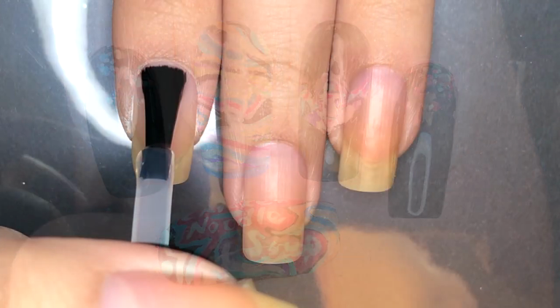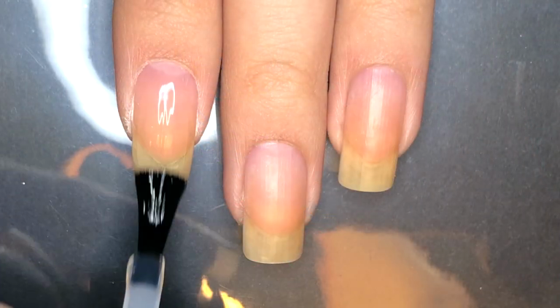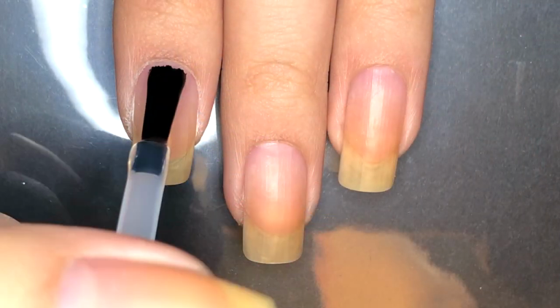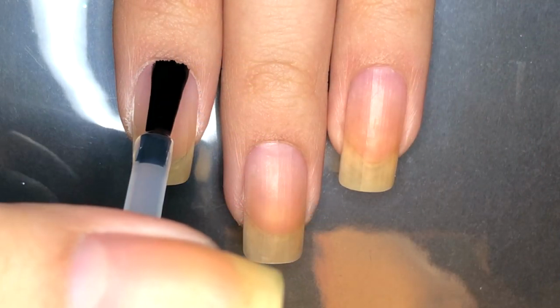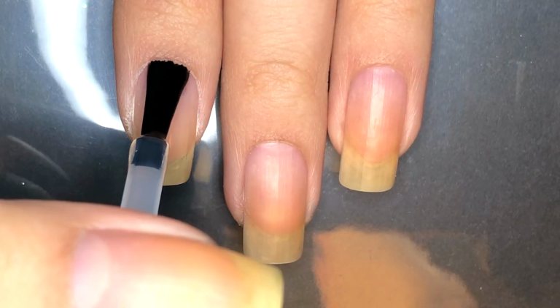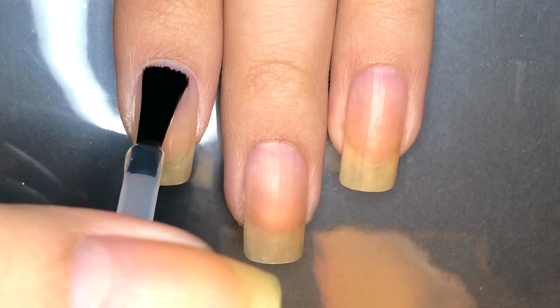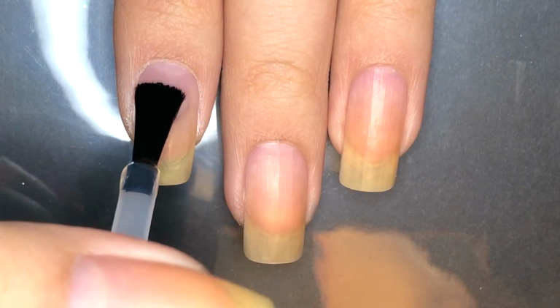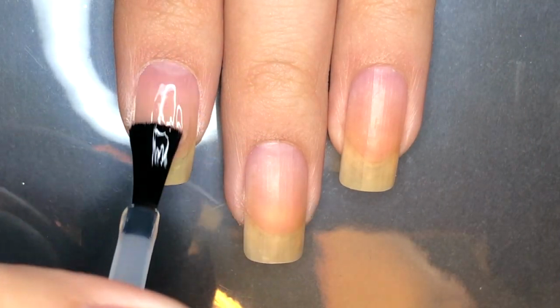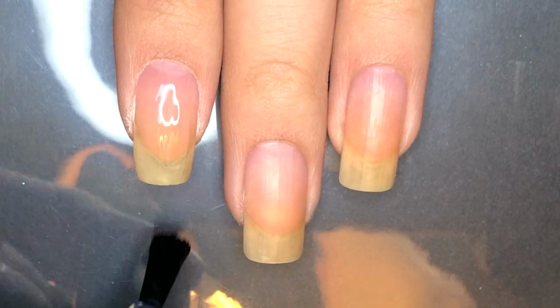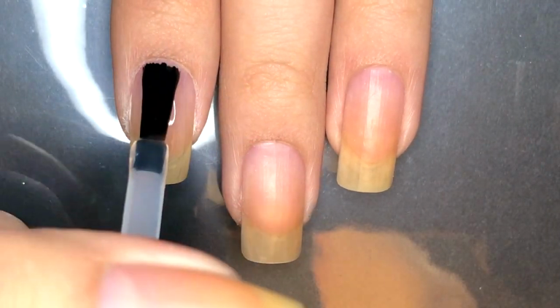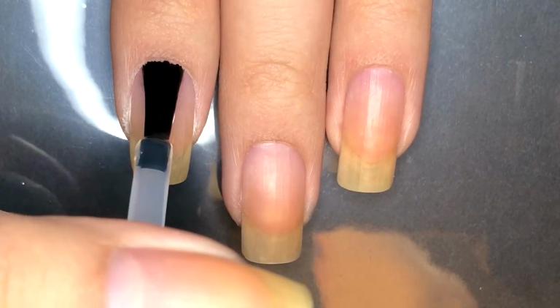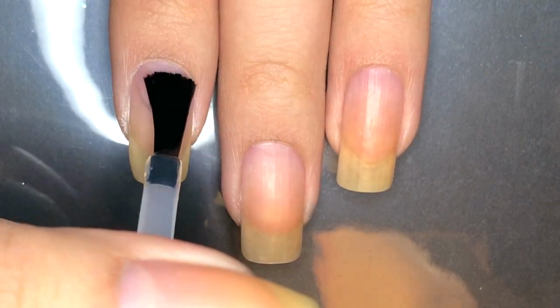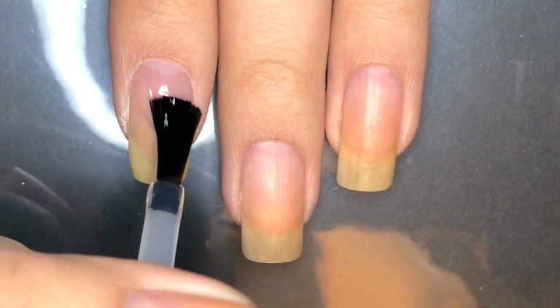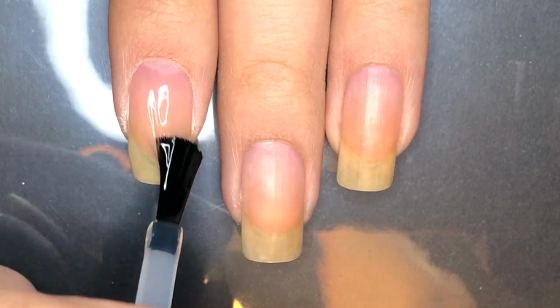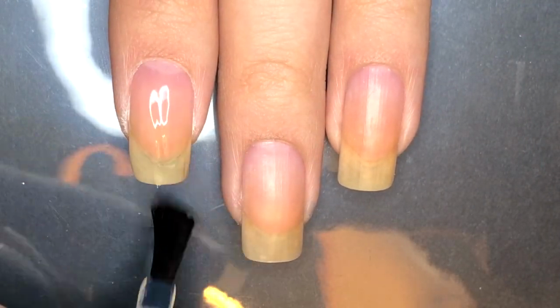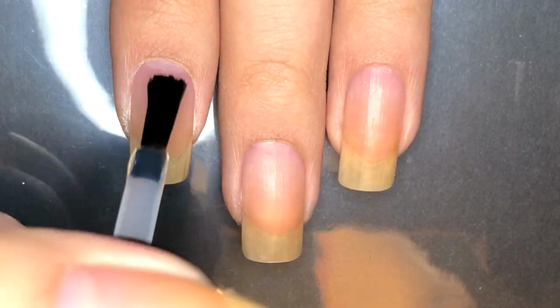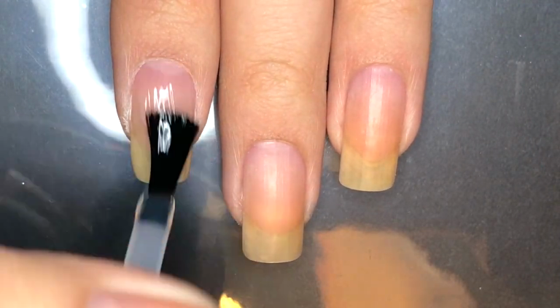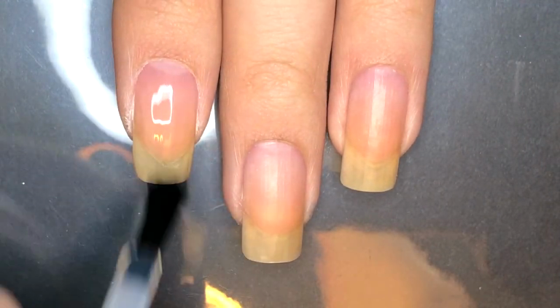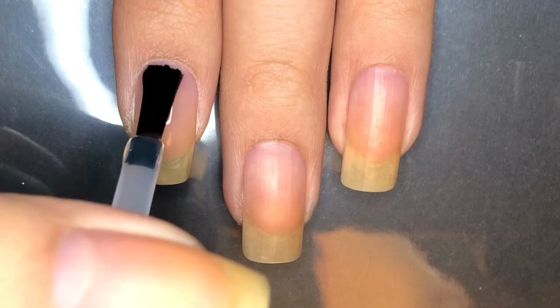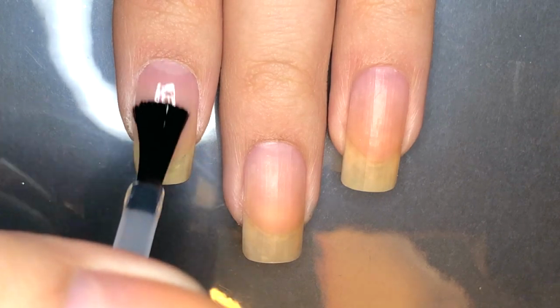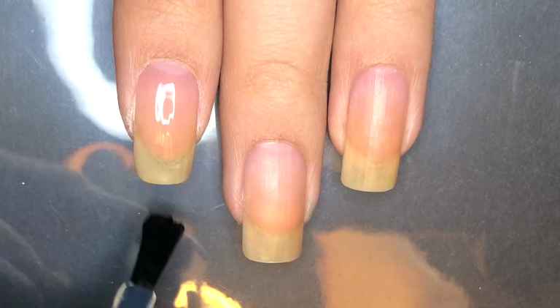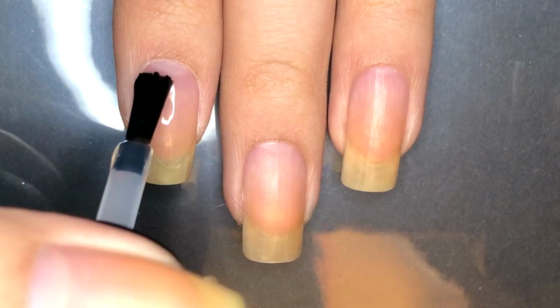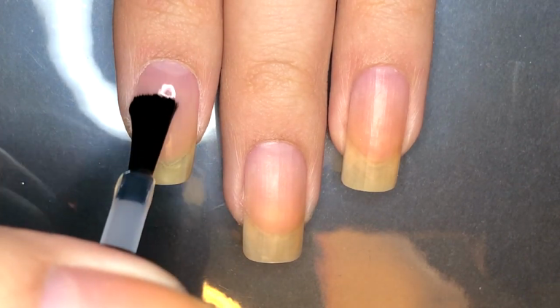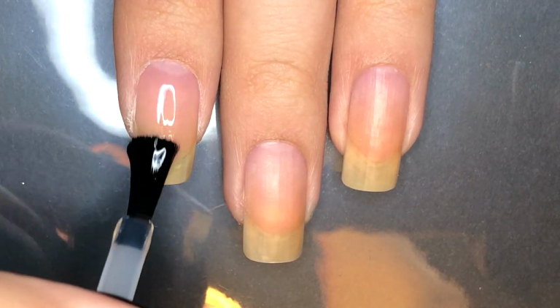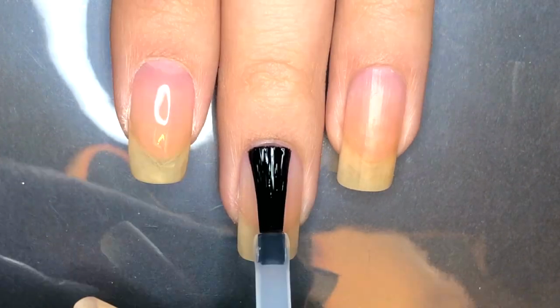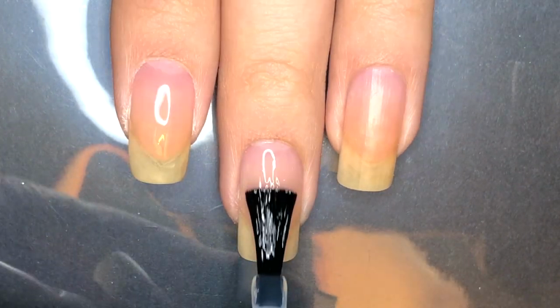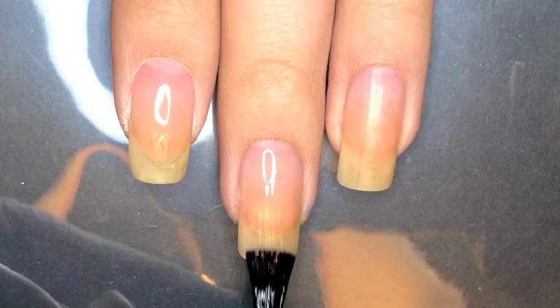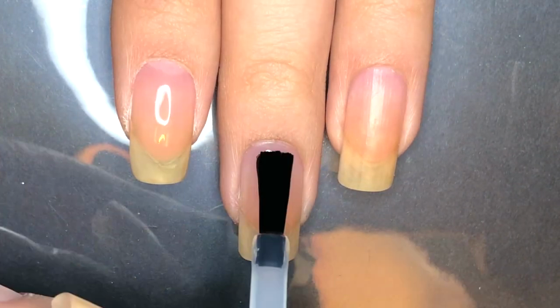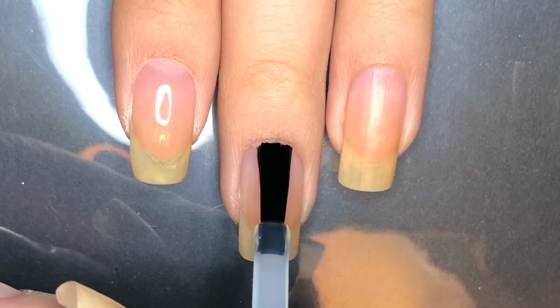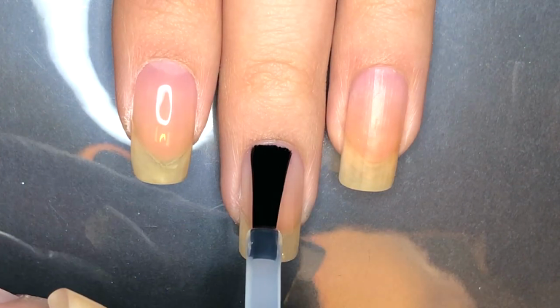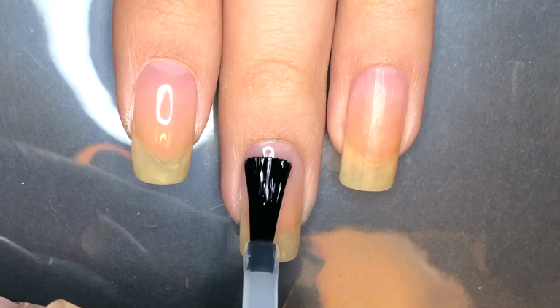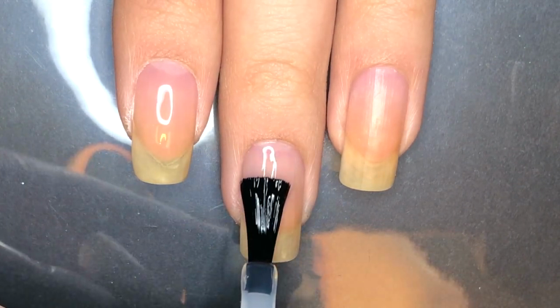Start by applying base coat to all of your fingernails. I'm using Untapiloft base coat, which I always link in the description box.